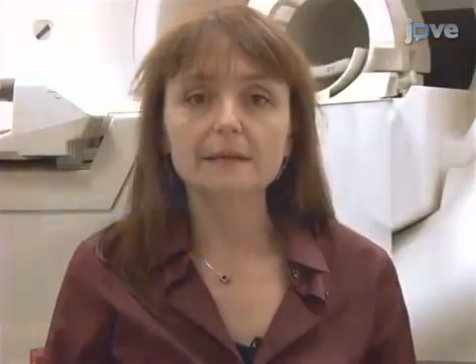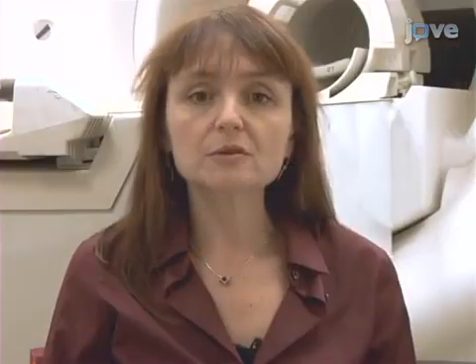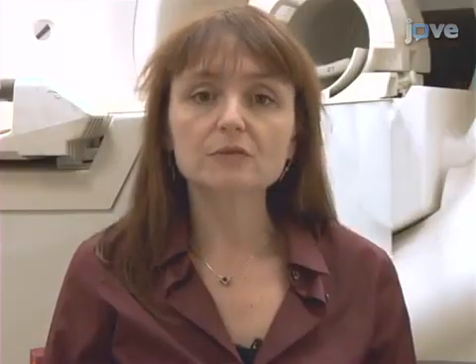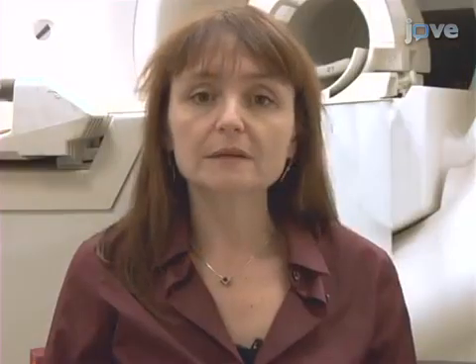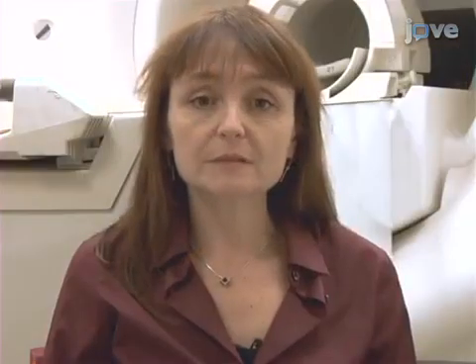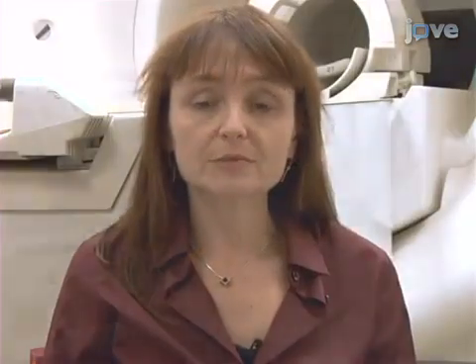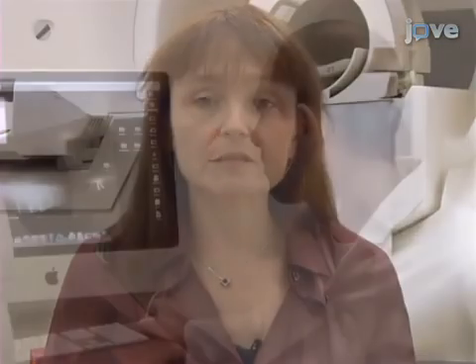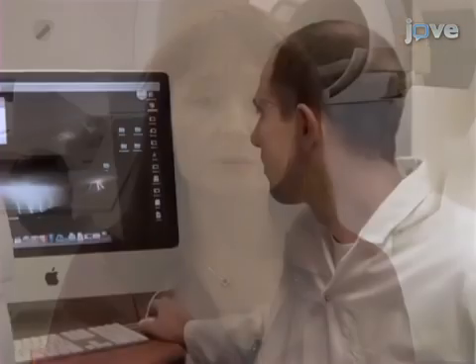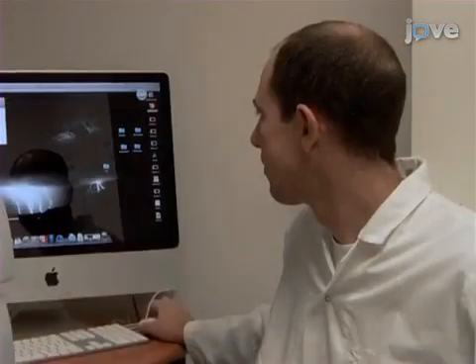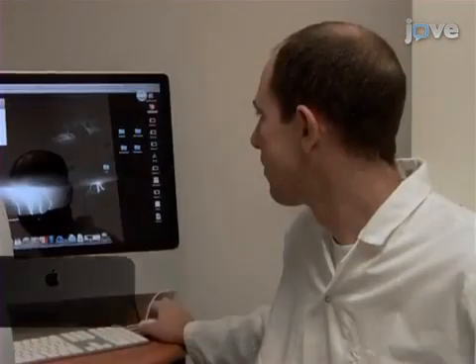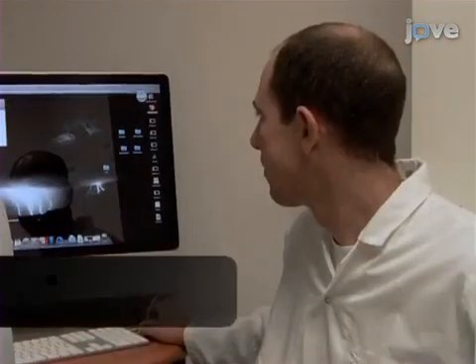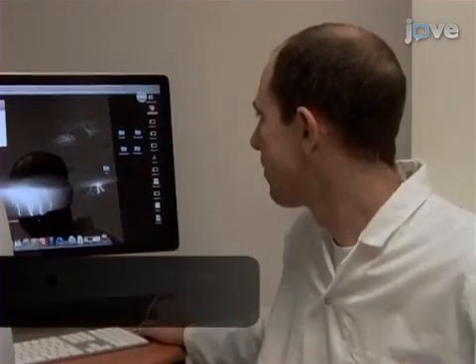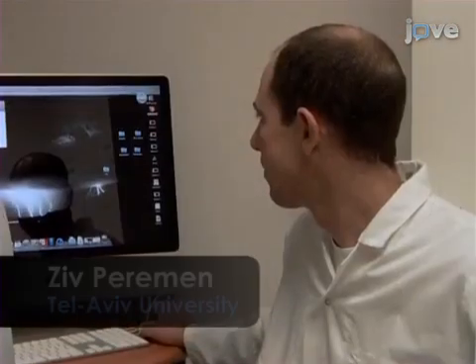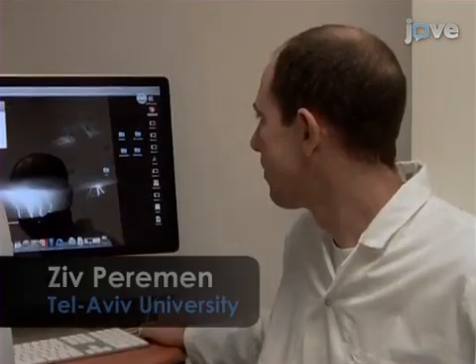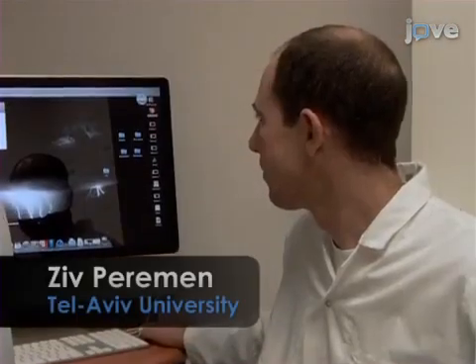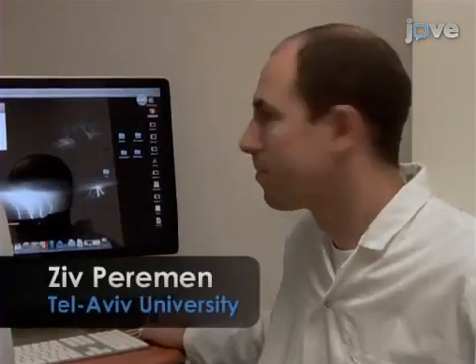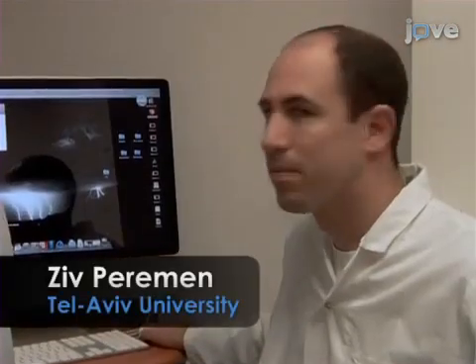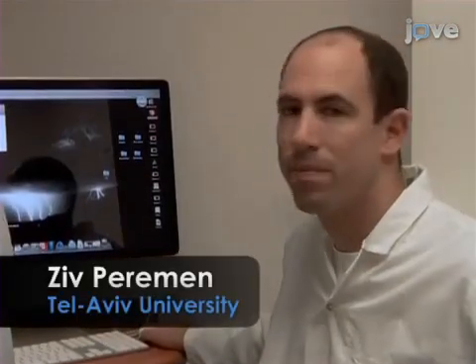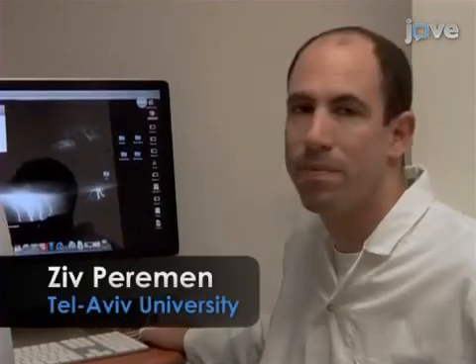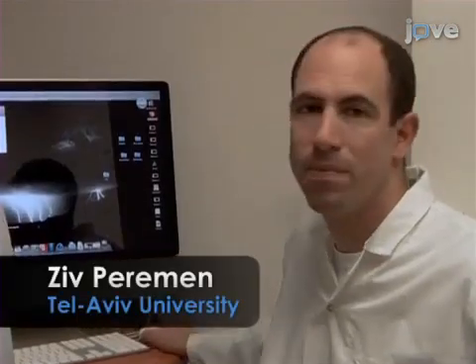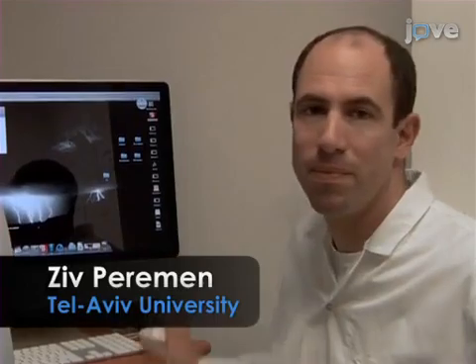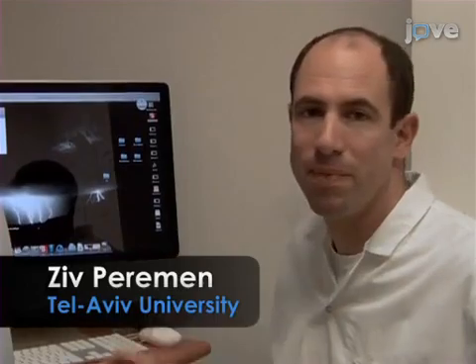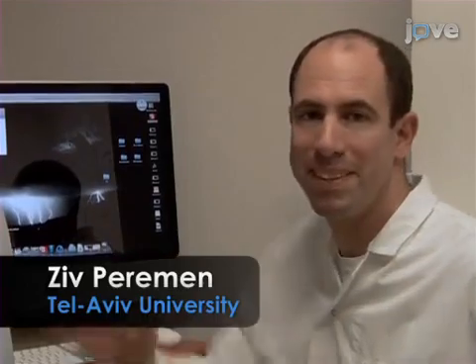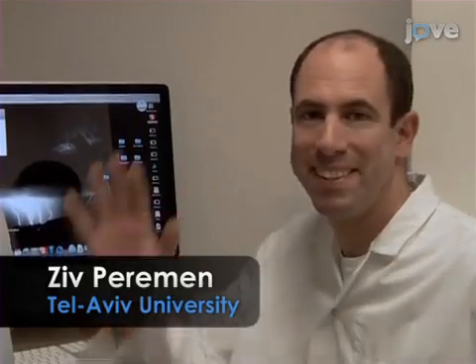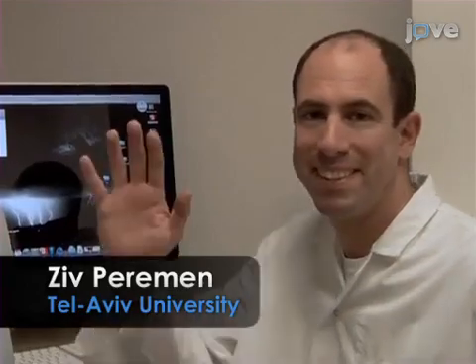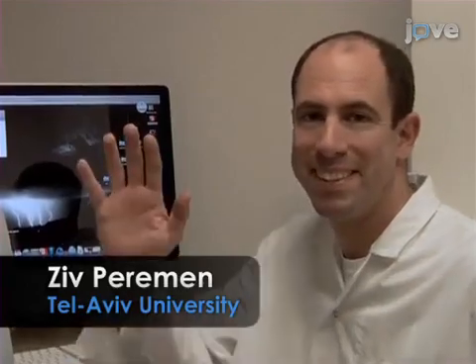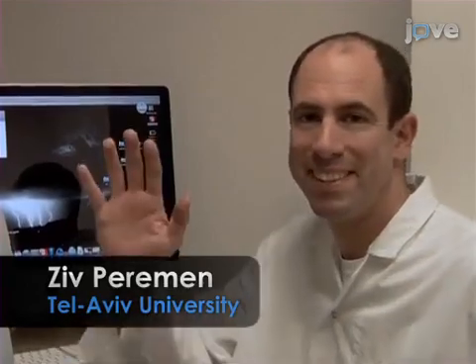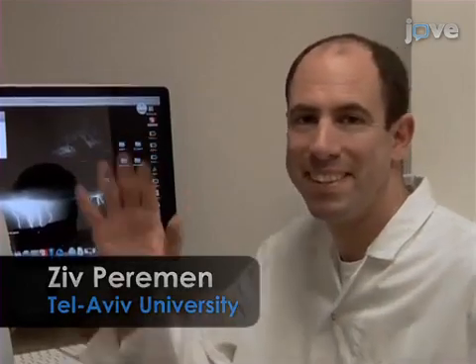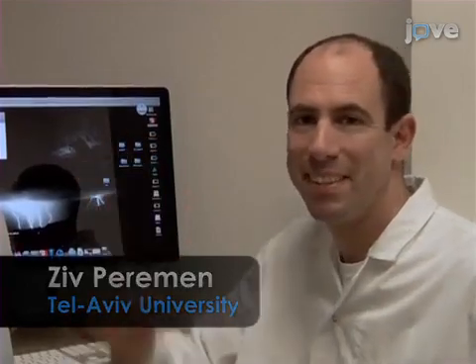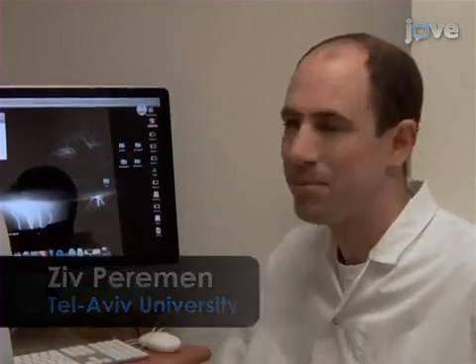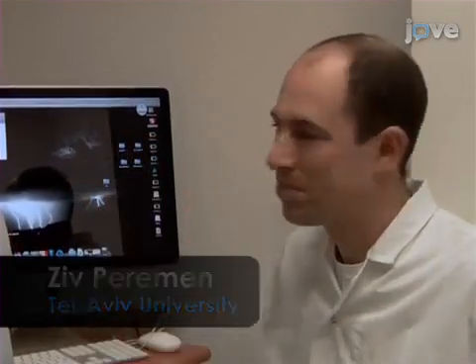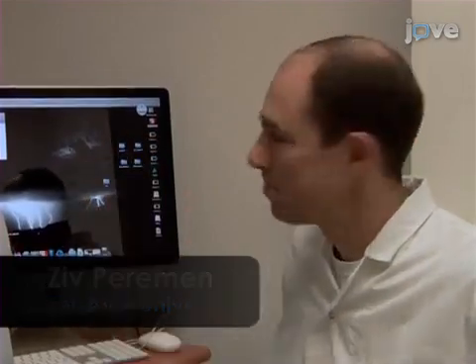Demonstrating this procedure will be Ziv Pirman, who is trained on this procedure by Boaz Sadek.